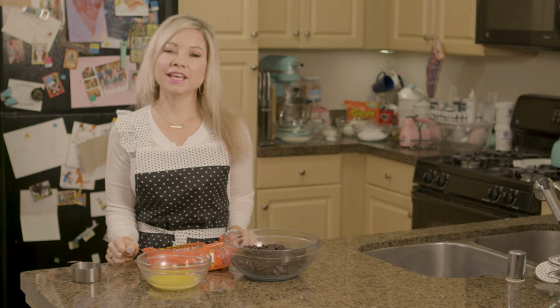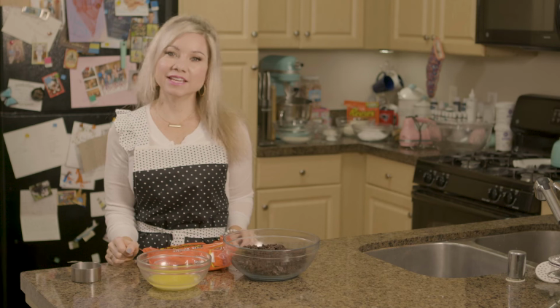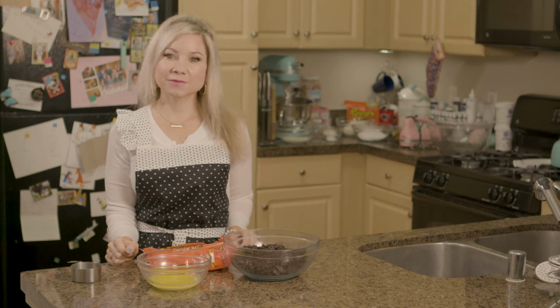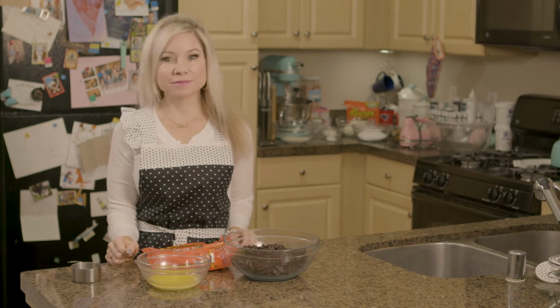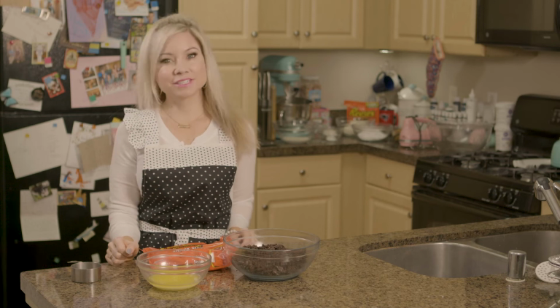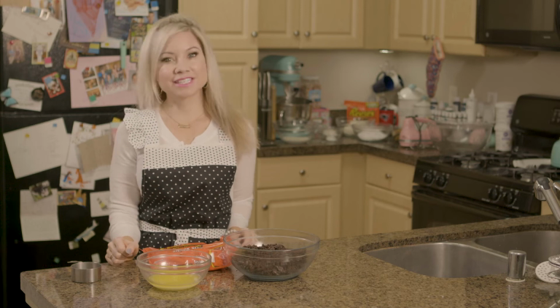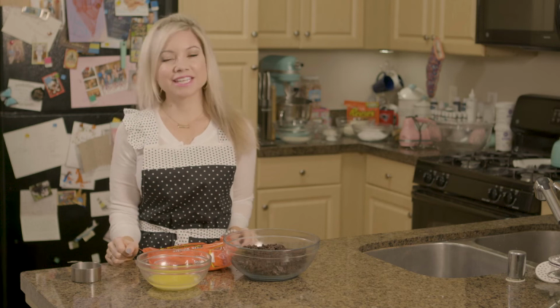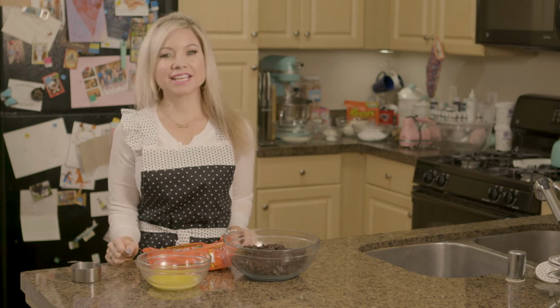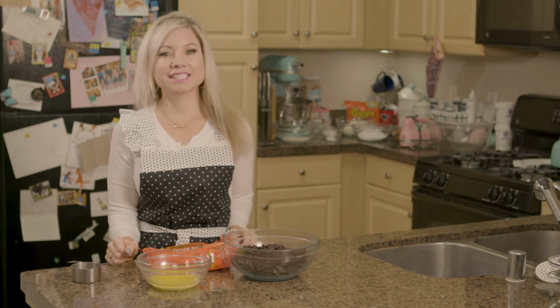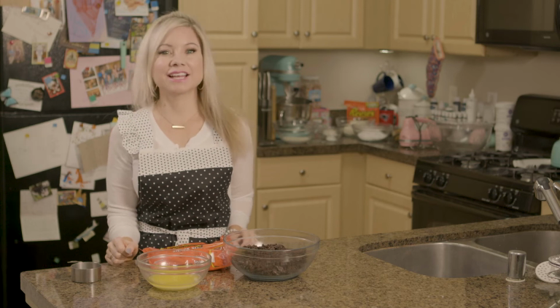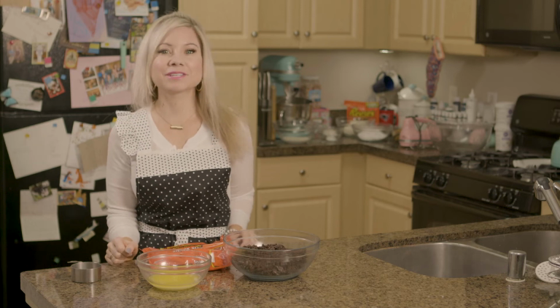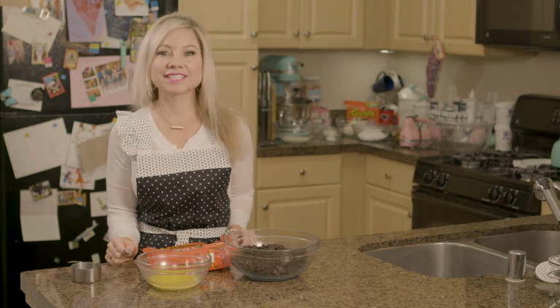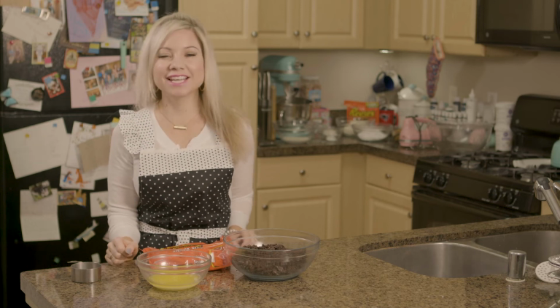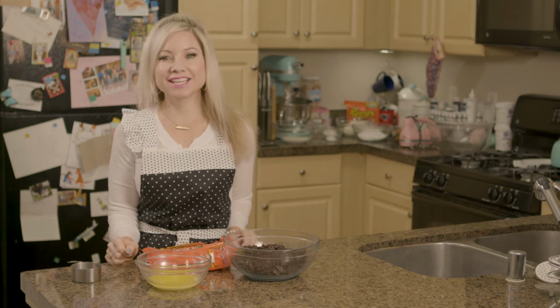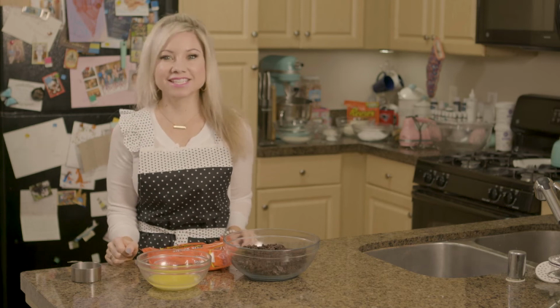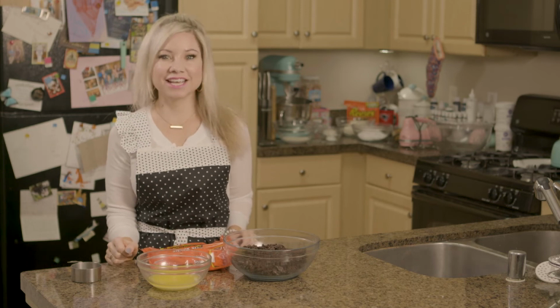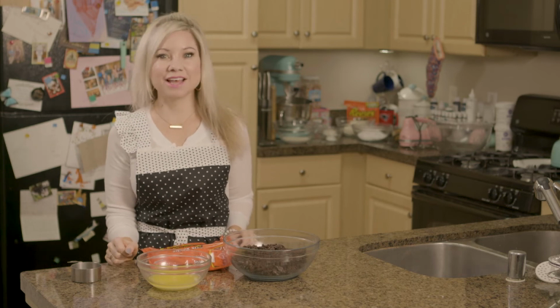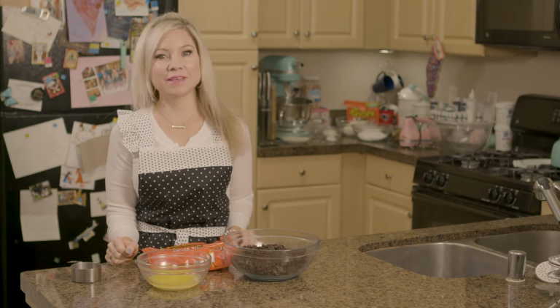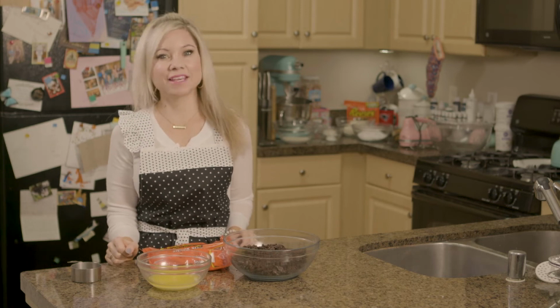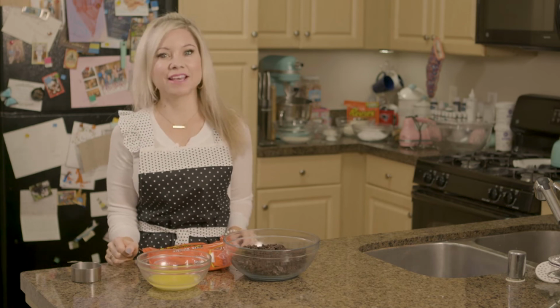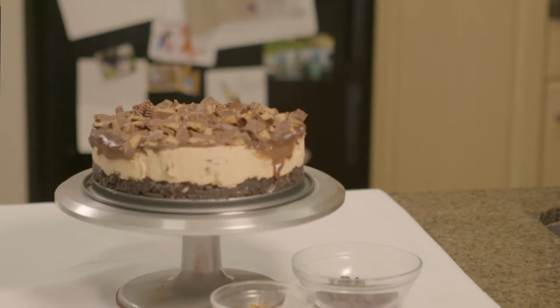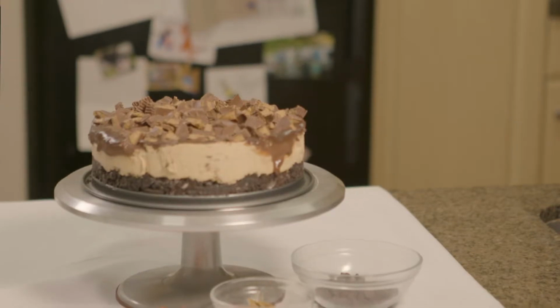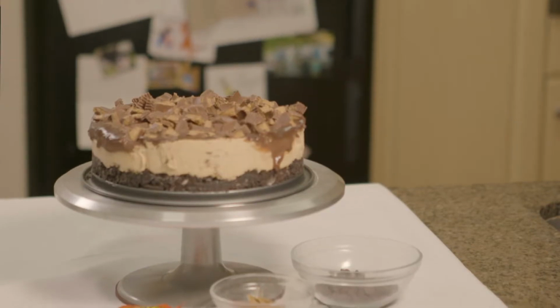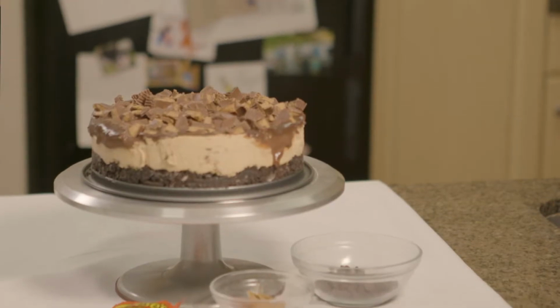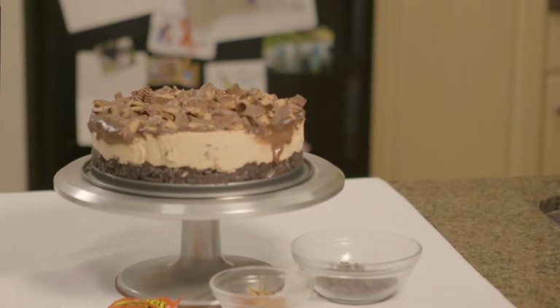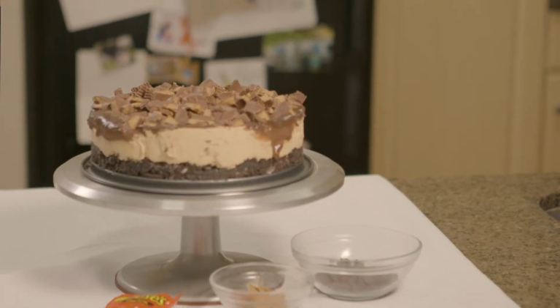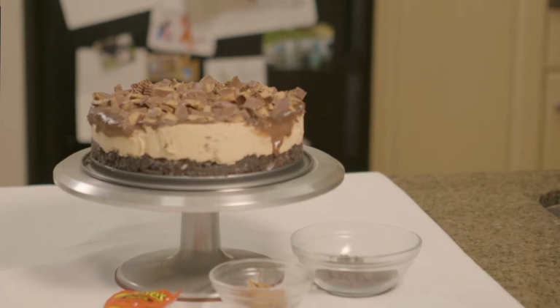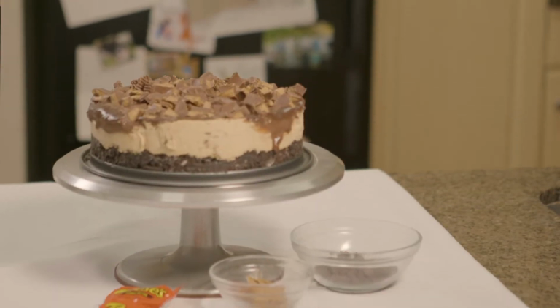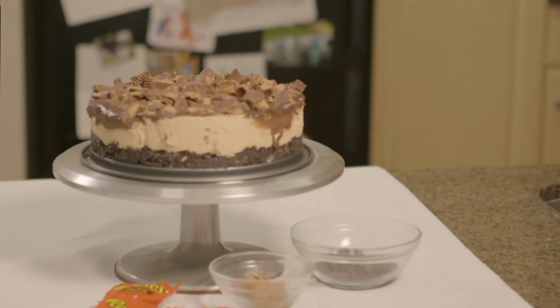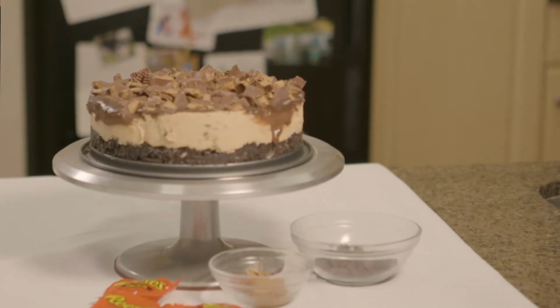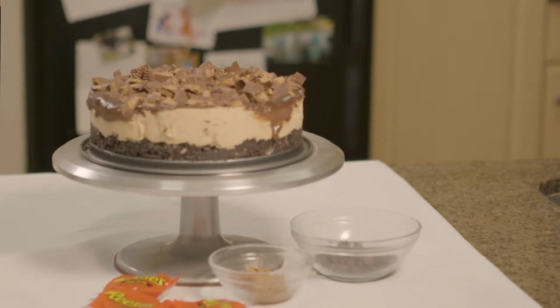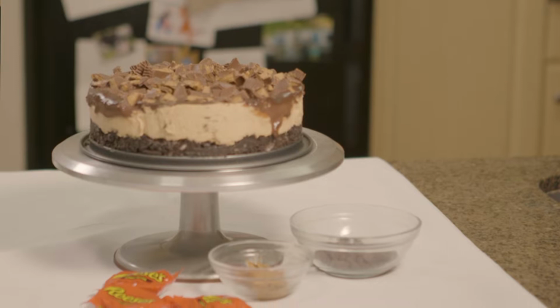Hey guys, welcome to Christina Cakes It. I'm Christina and today I'm making a Reese's No-Bake Peanut Butter Cup Cheesecake.